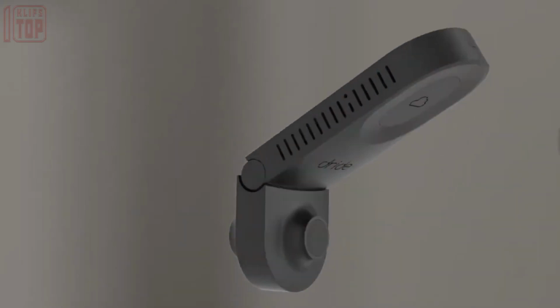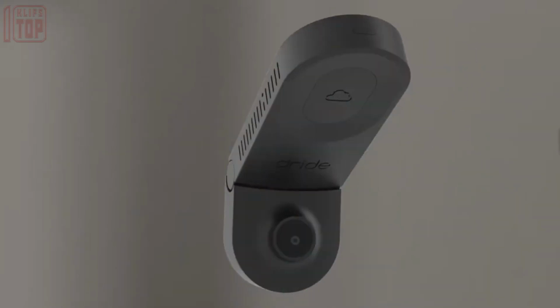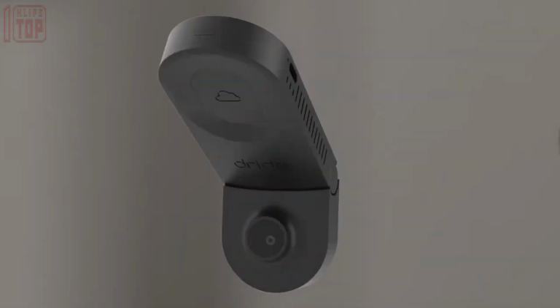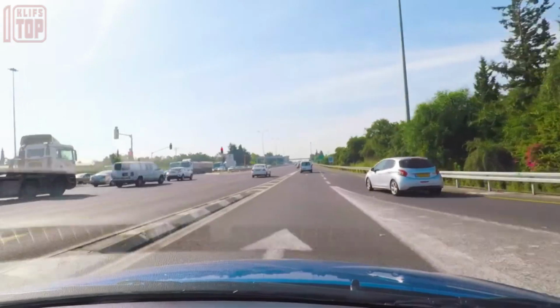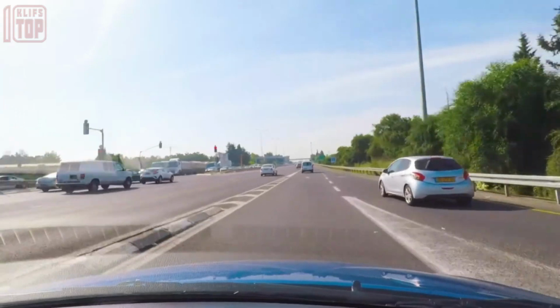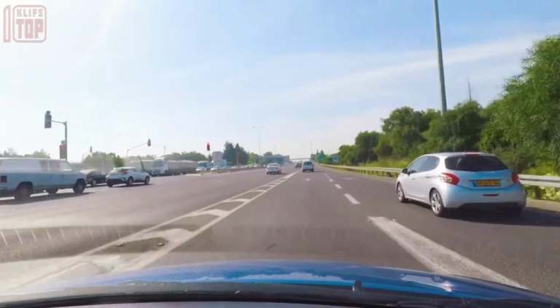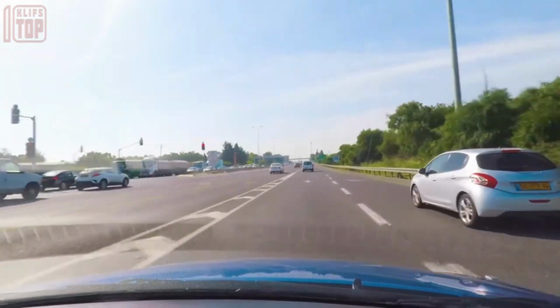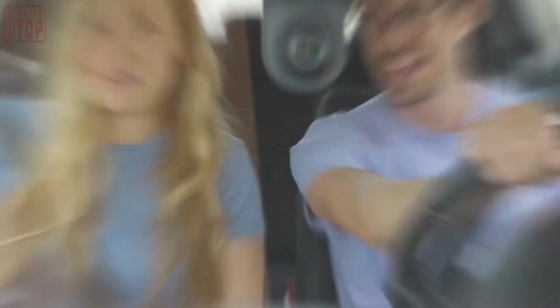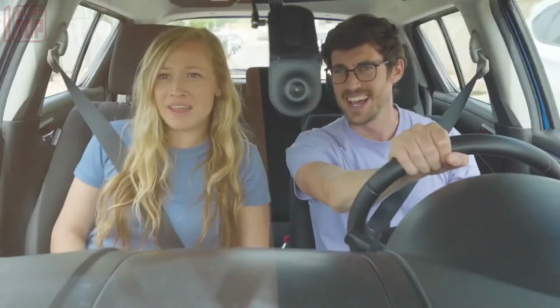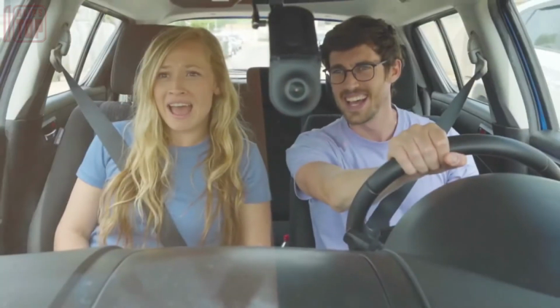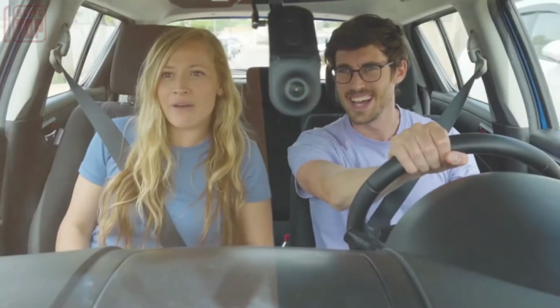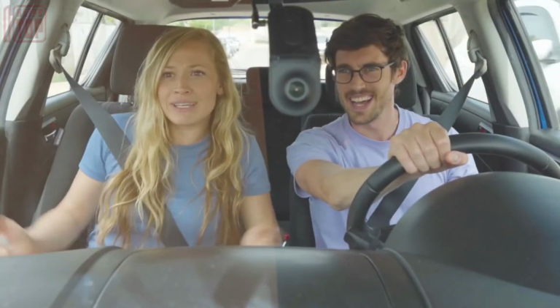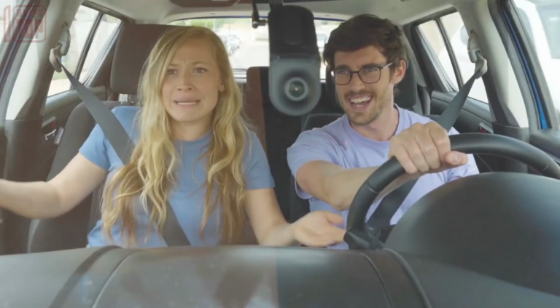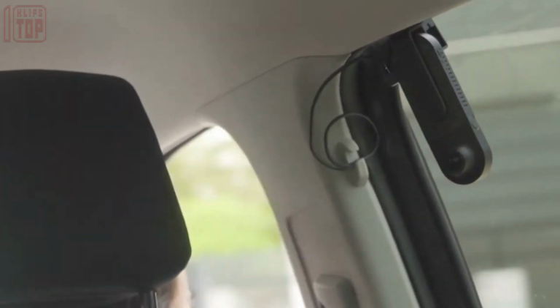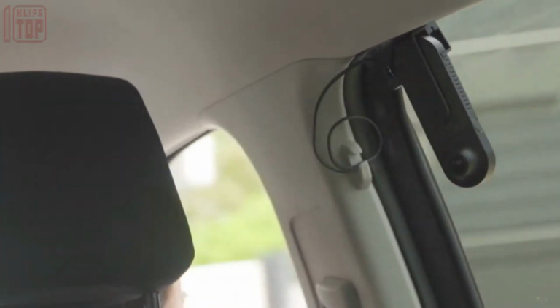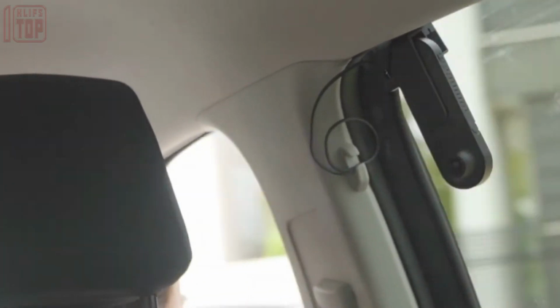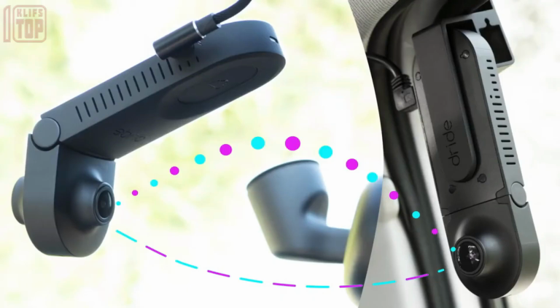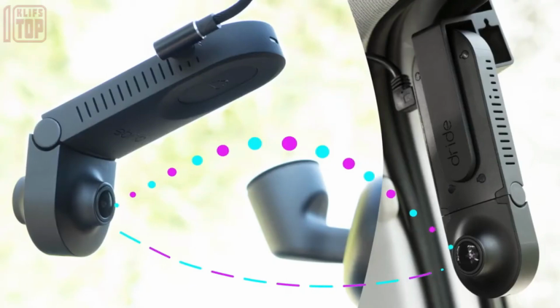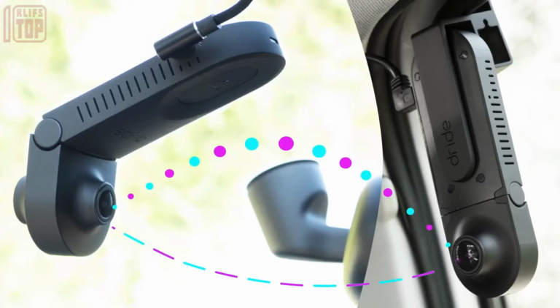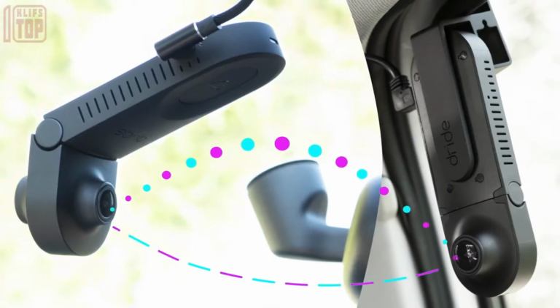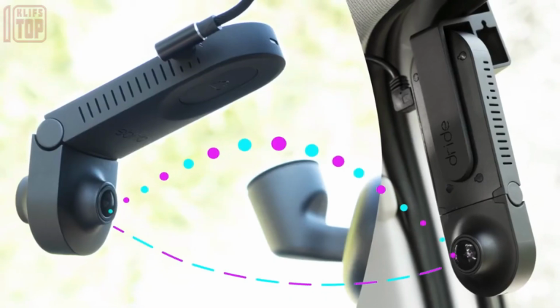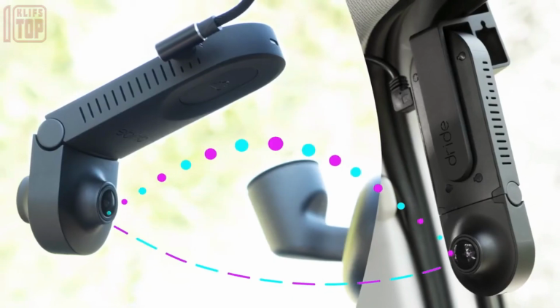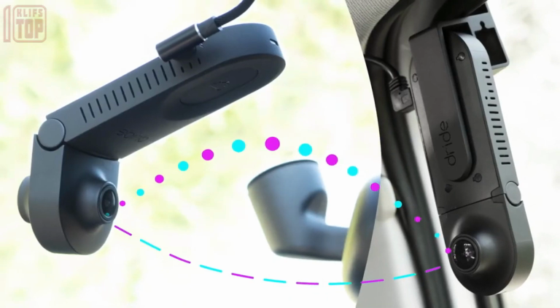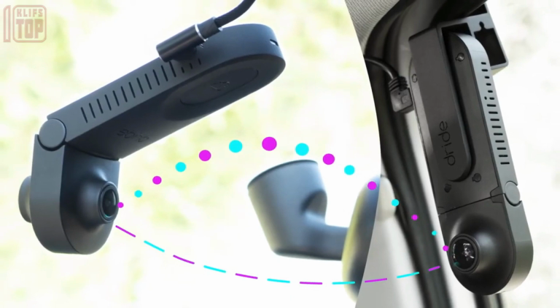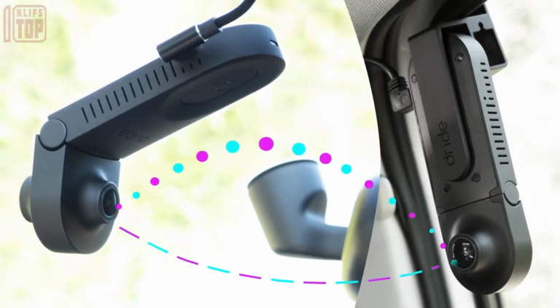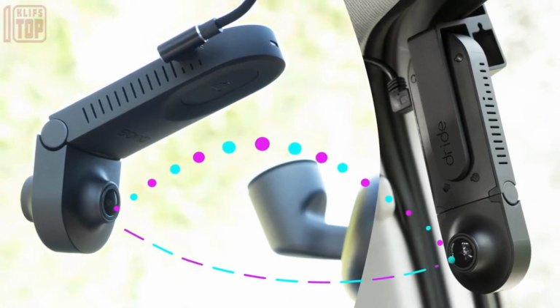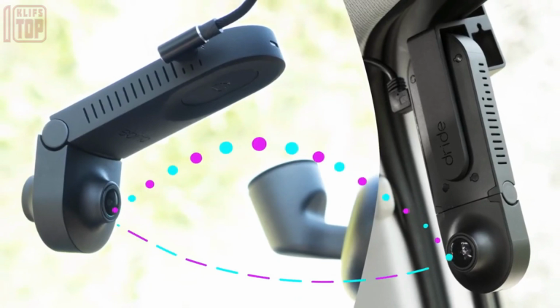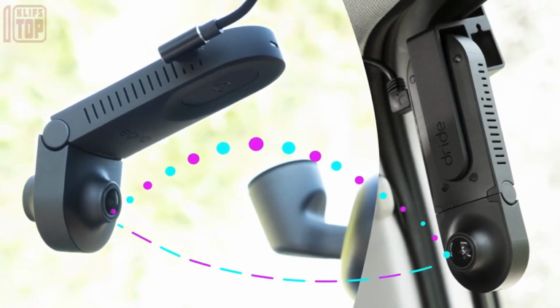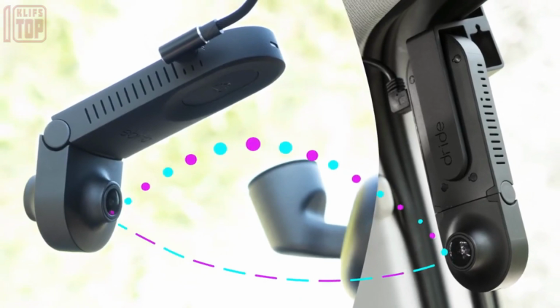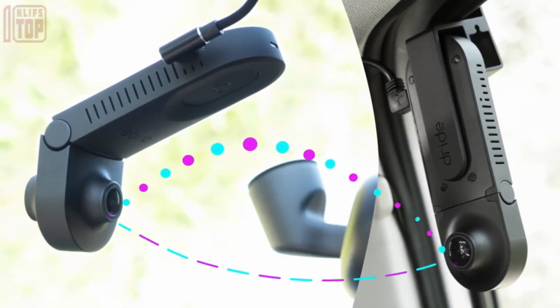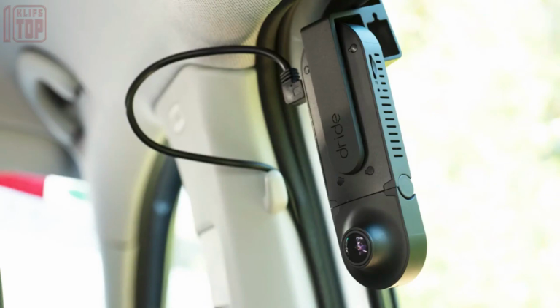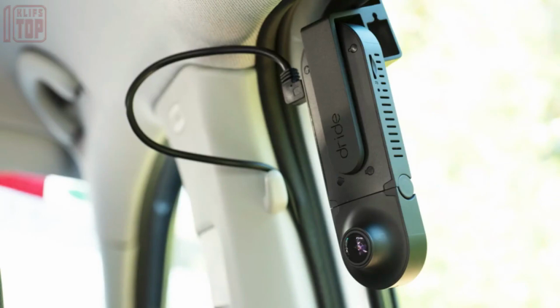Elevate your driving experience with Zero, offering peace of mind and convenience in a compact package.